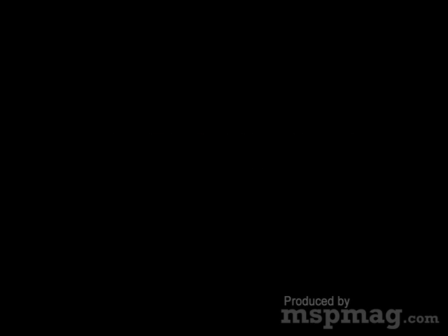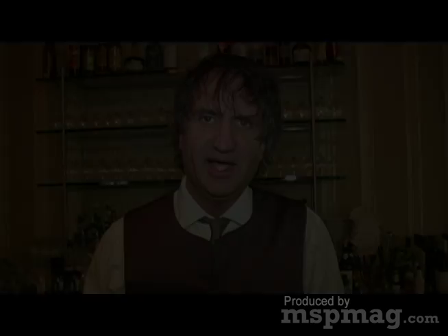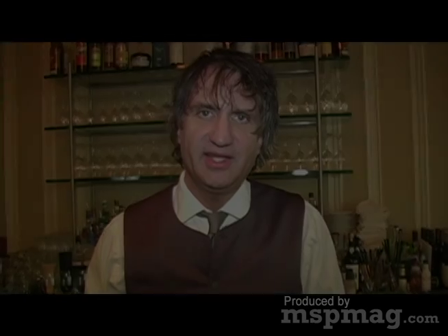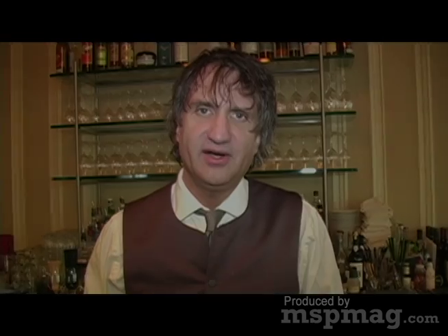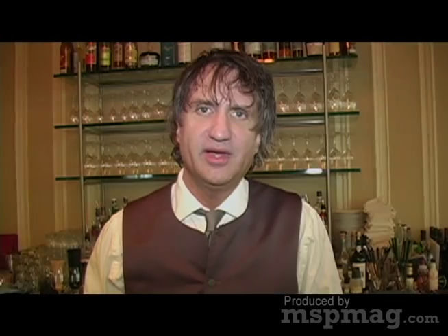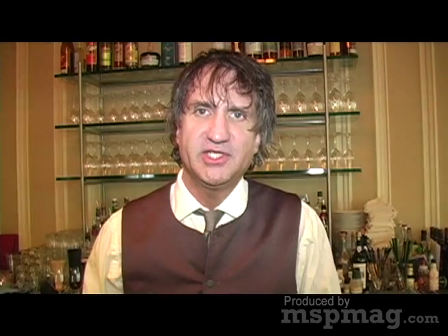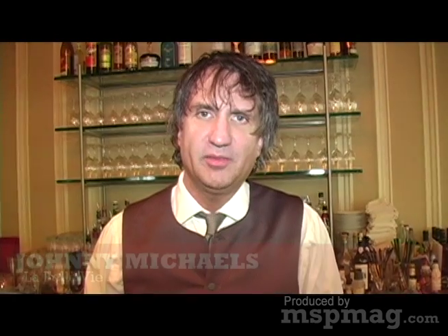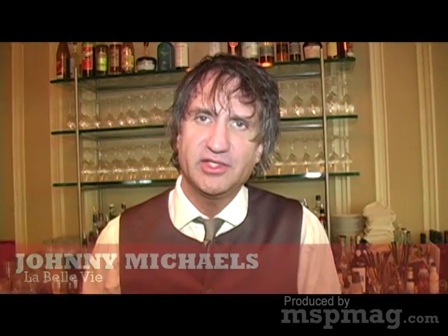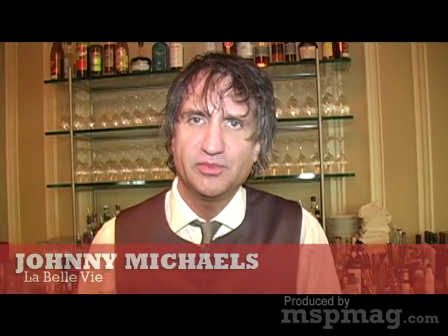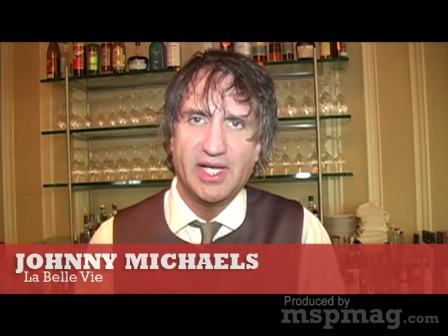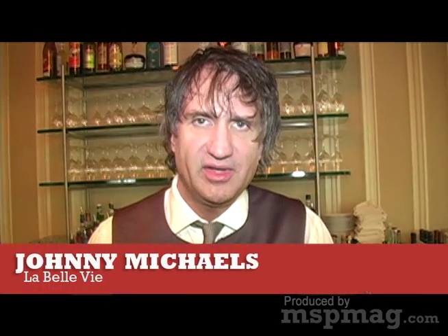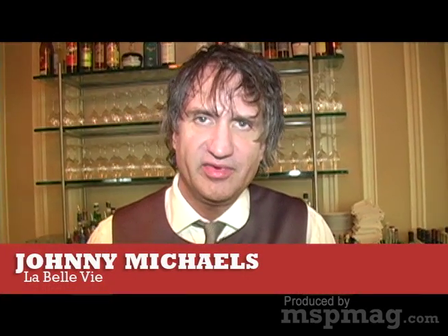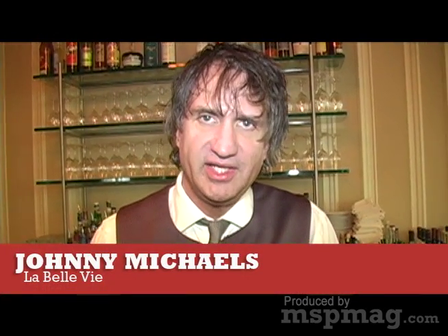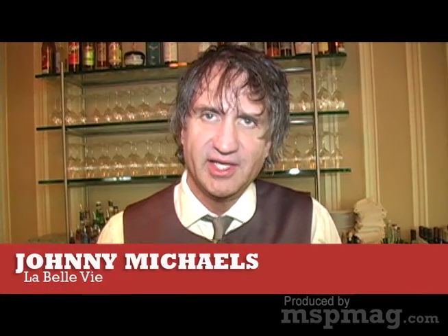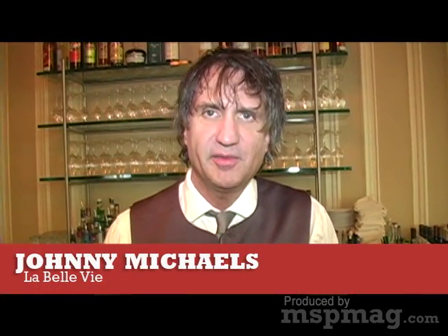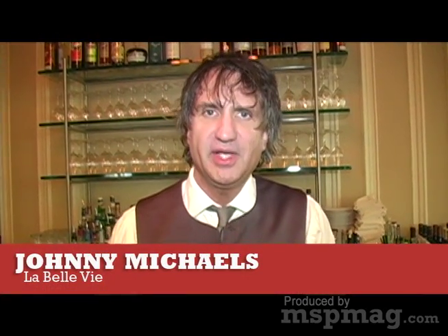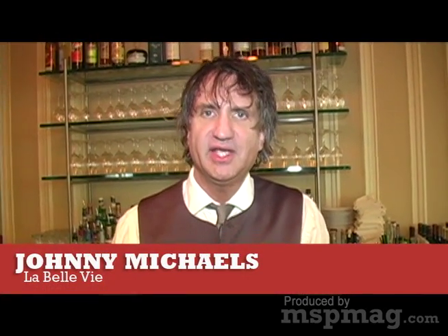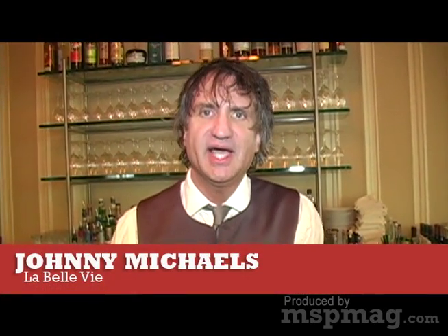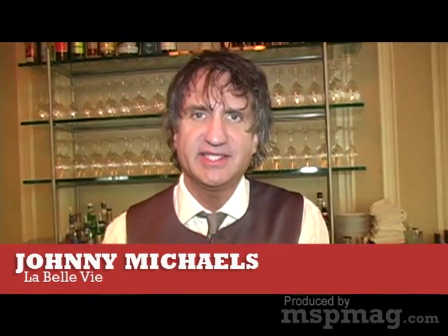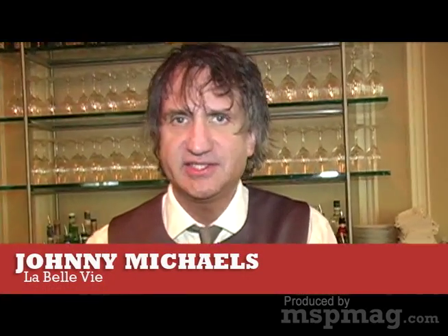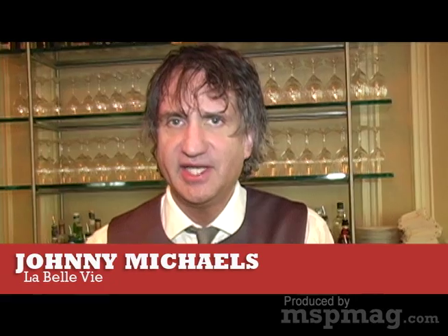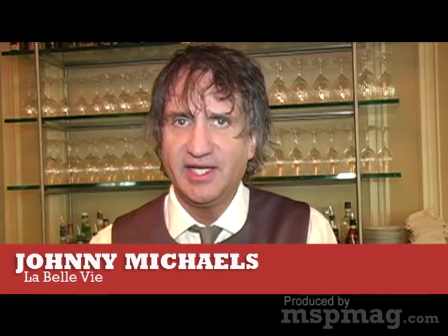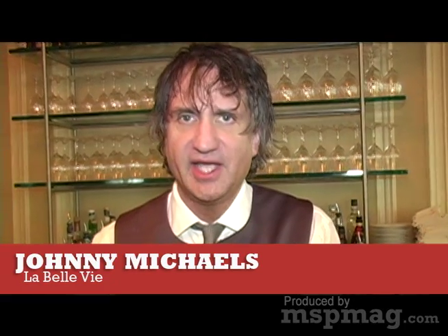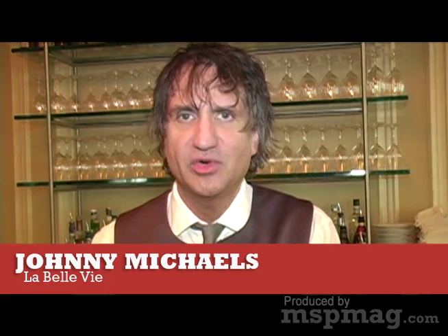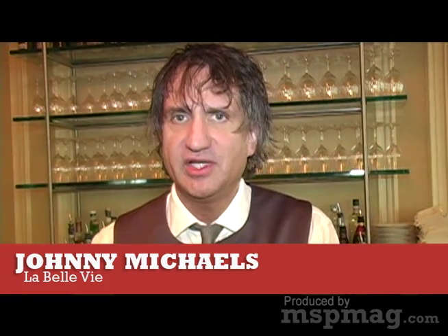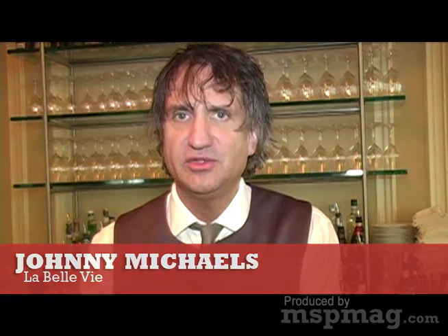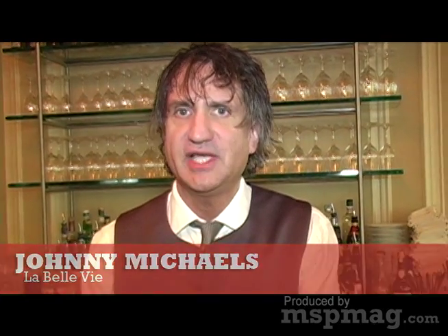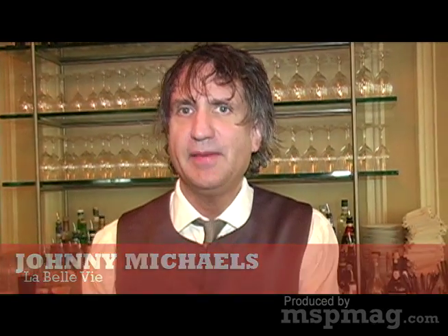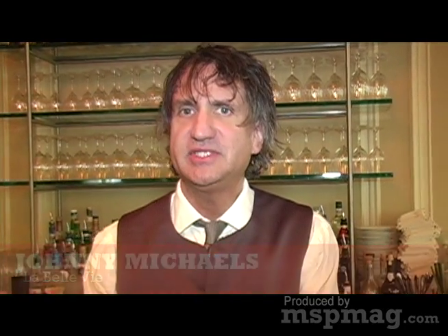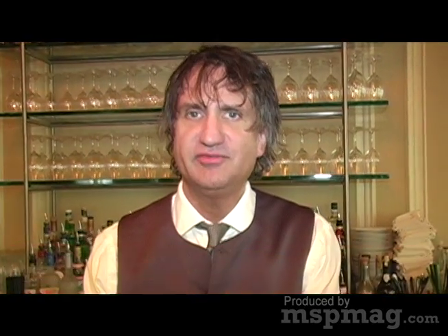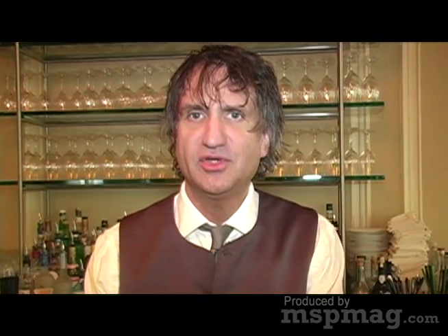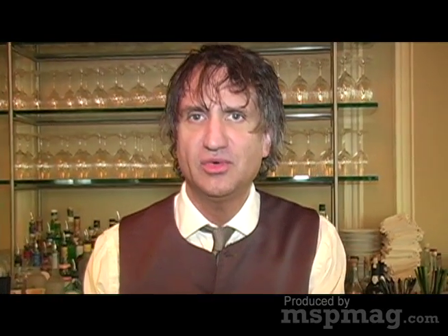Hi there, I'm Johnny Michaels from Lob LV, and I'm going to make you a cocktail today. We're going to use aperitif liqueur.